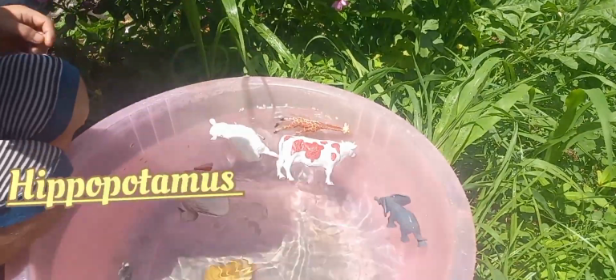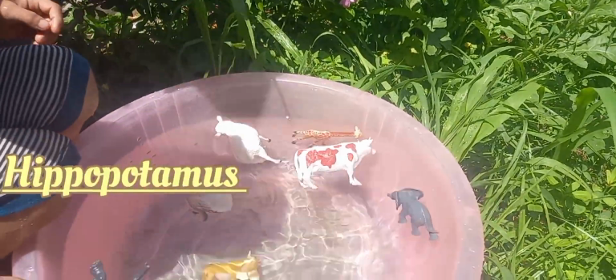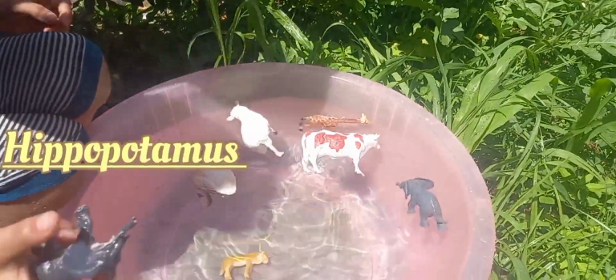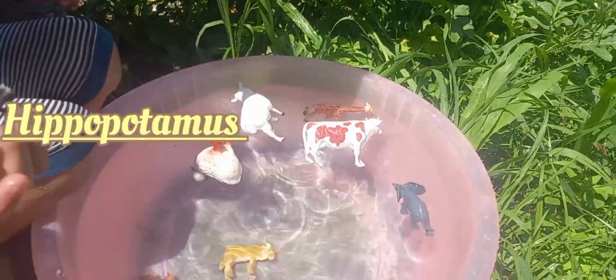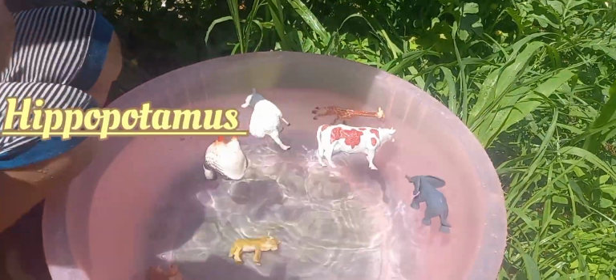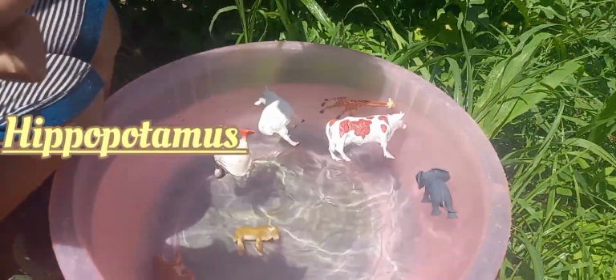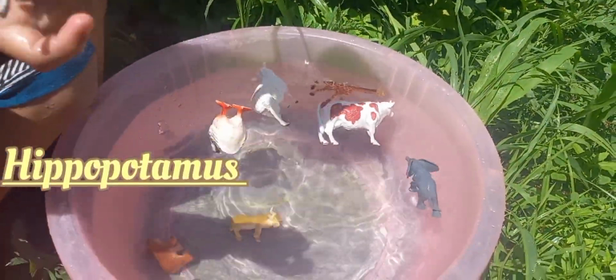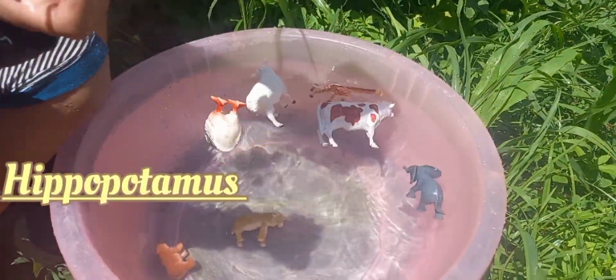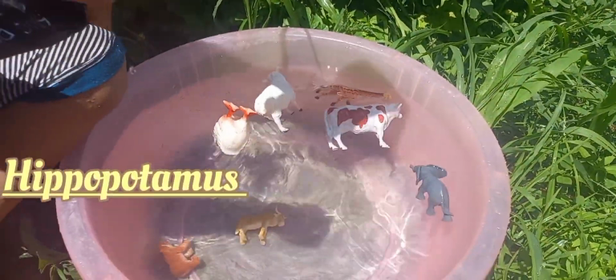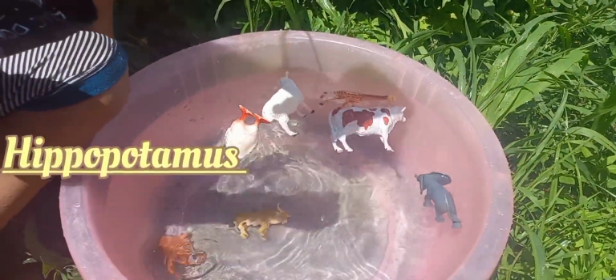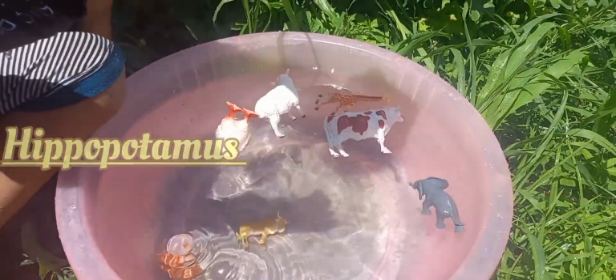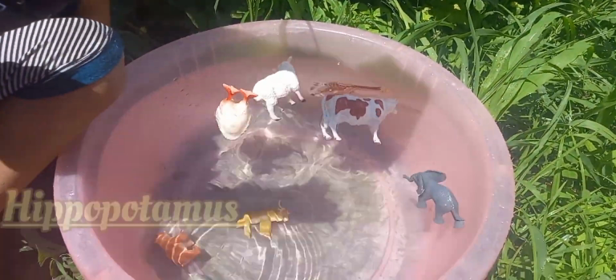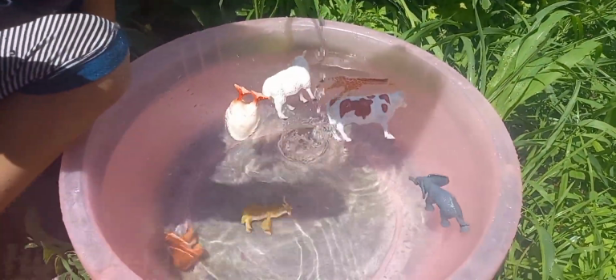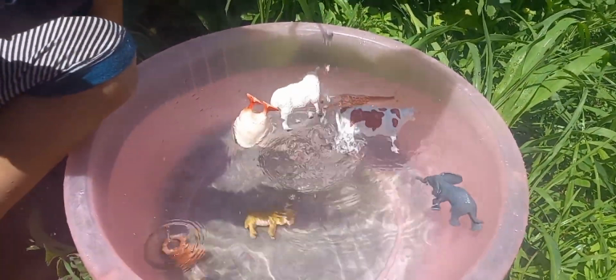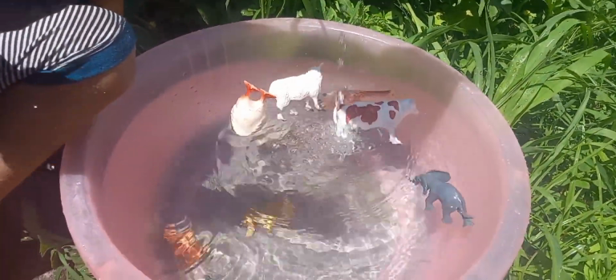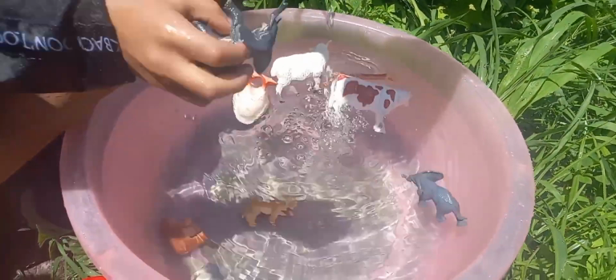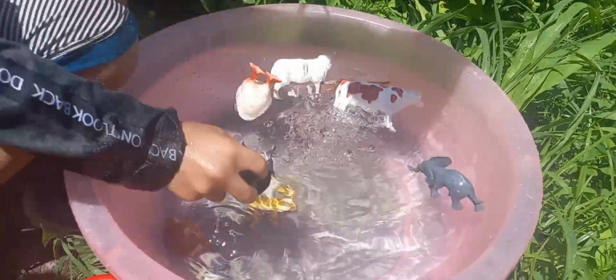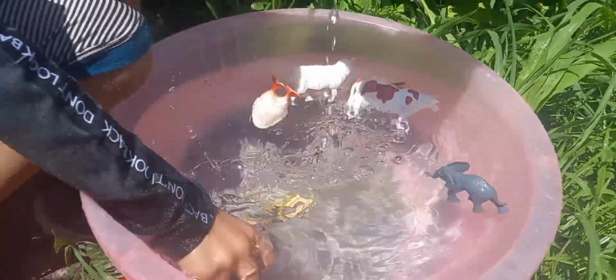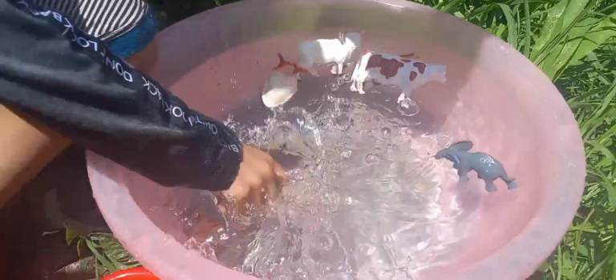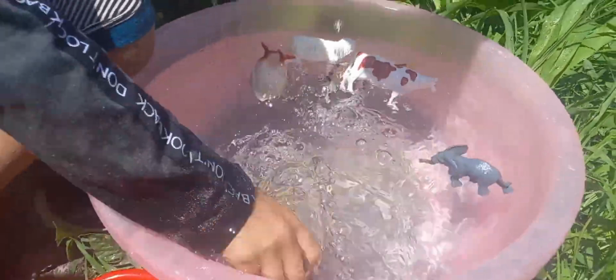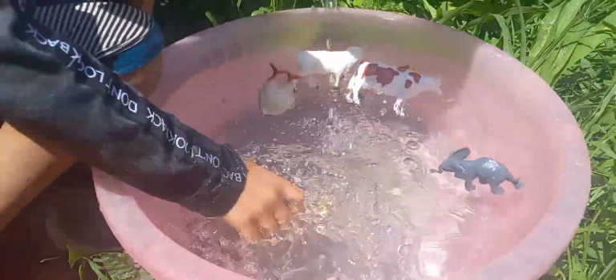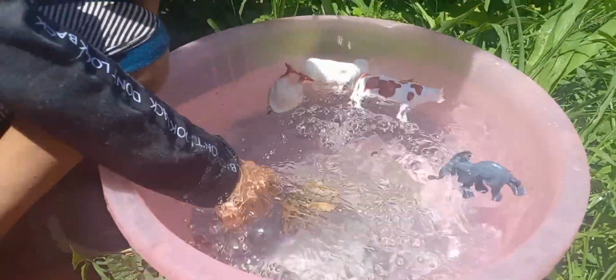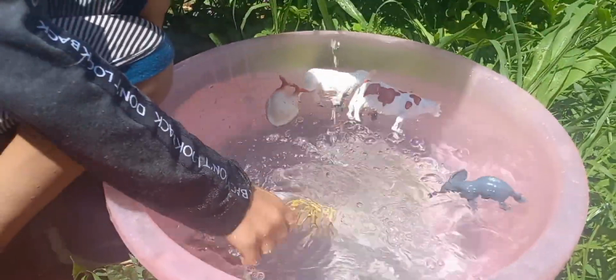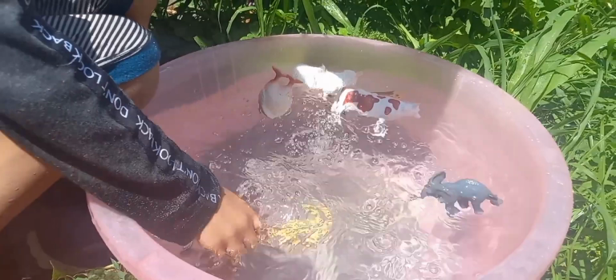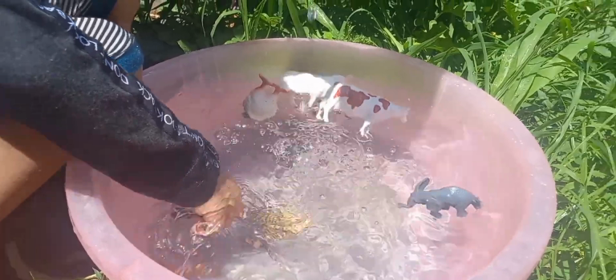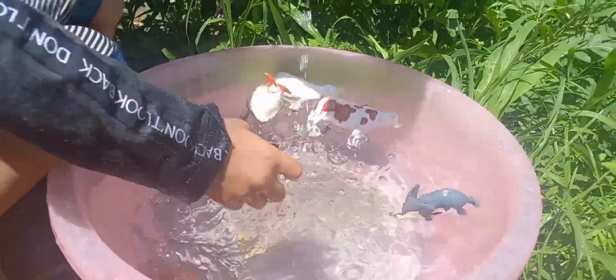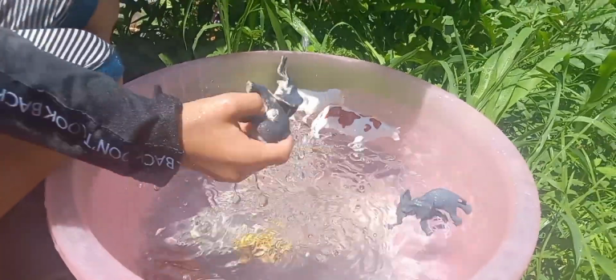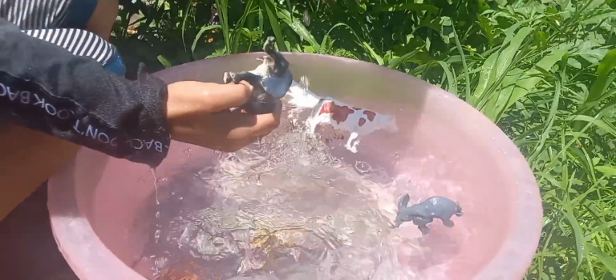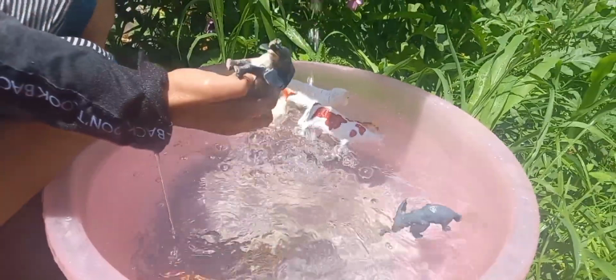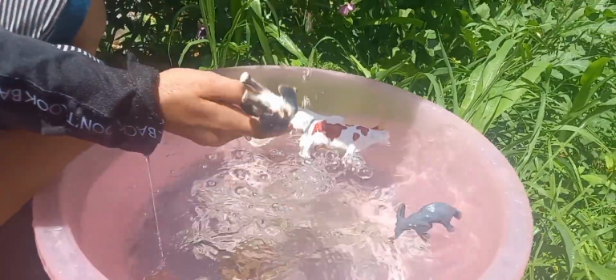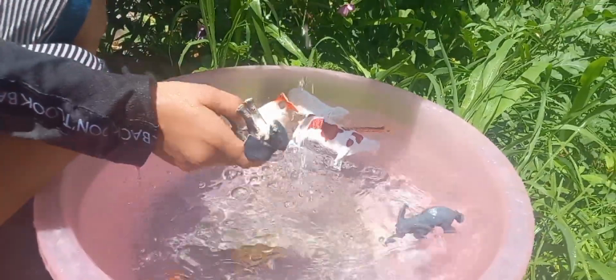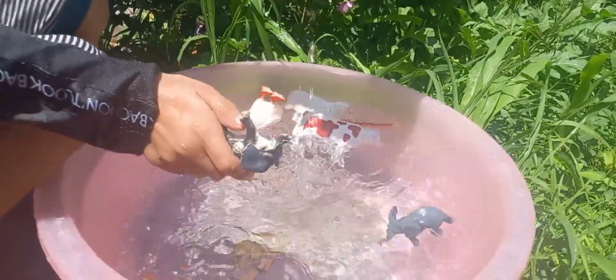This is an elephant. Elephant, elephant in the water.